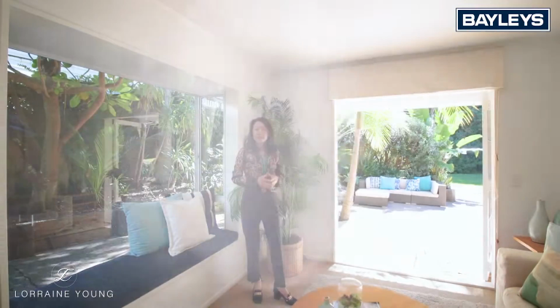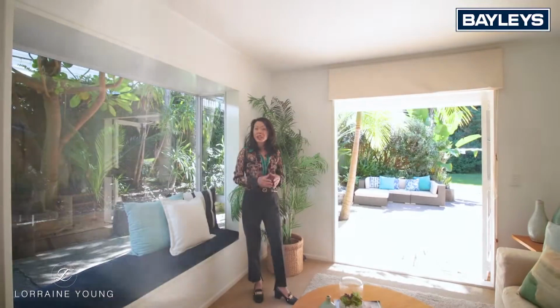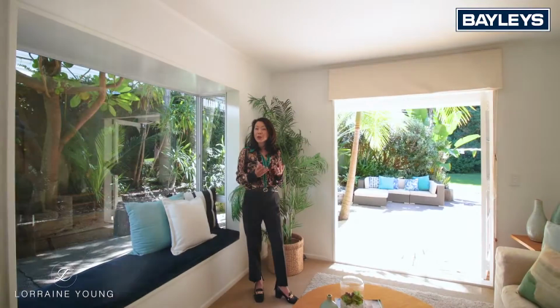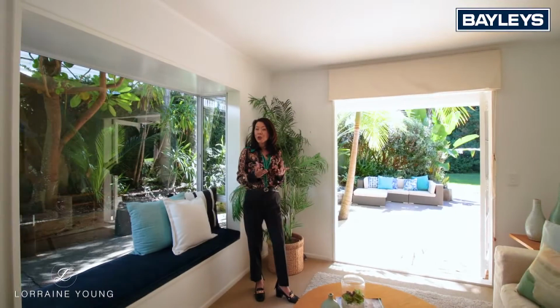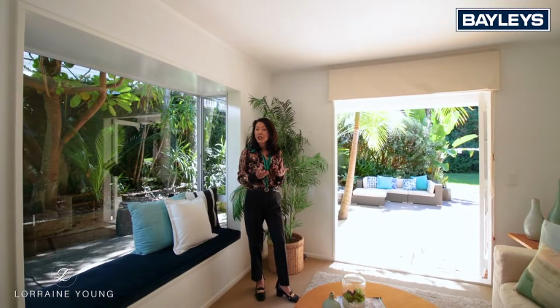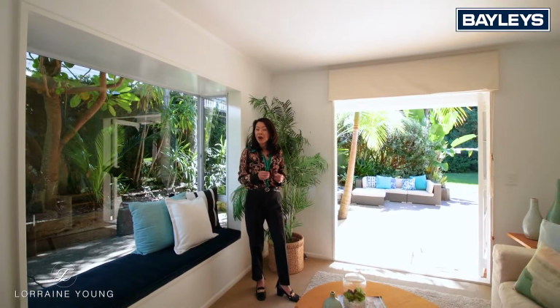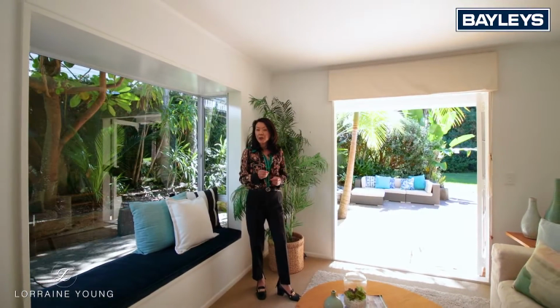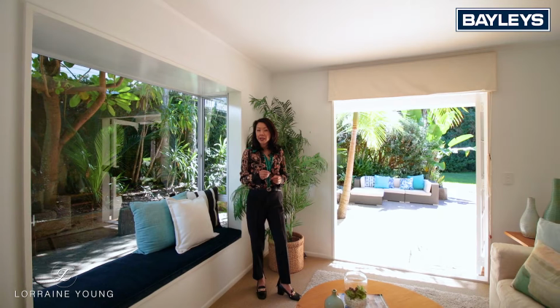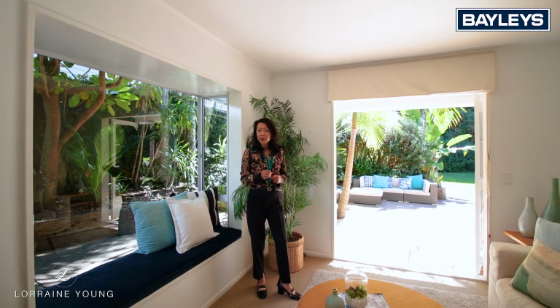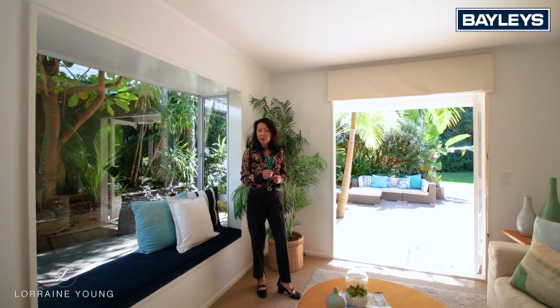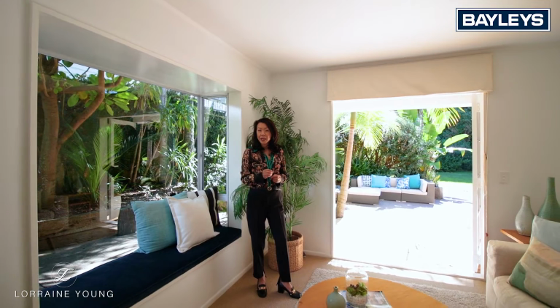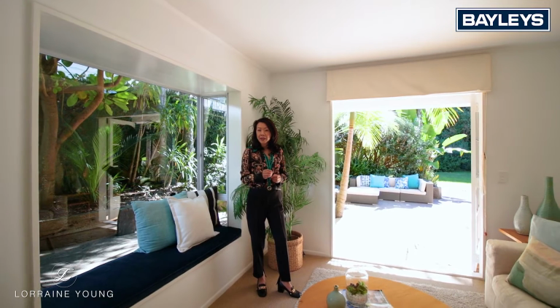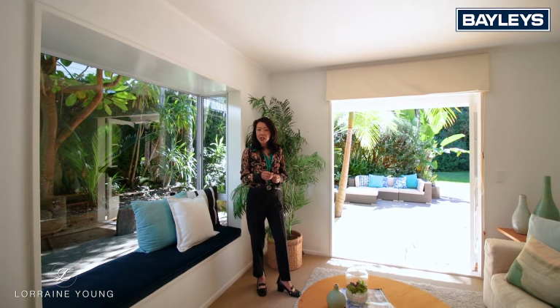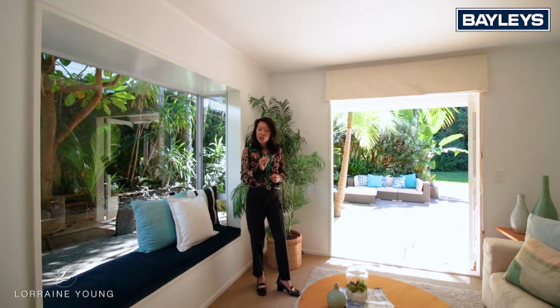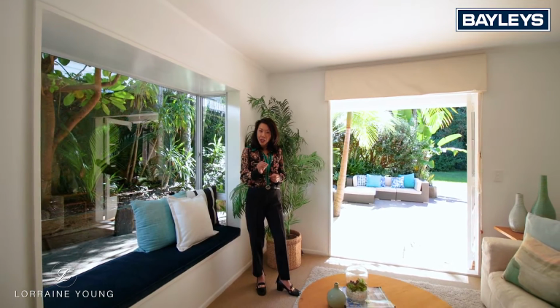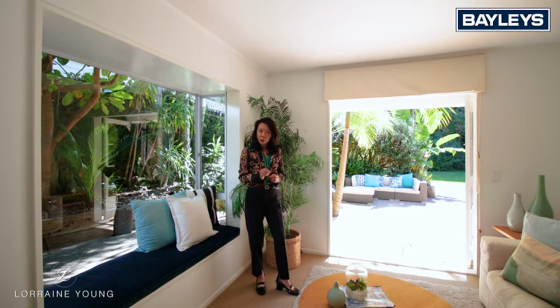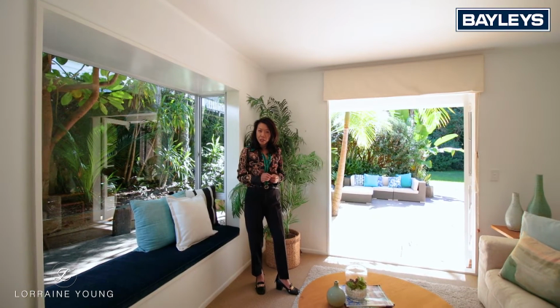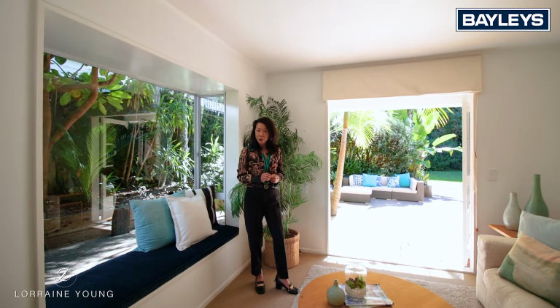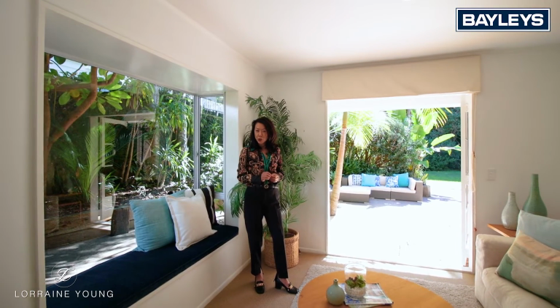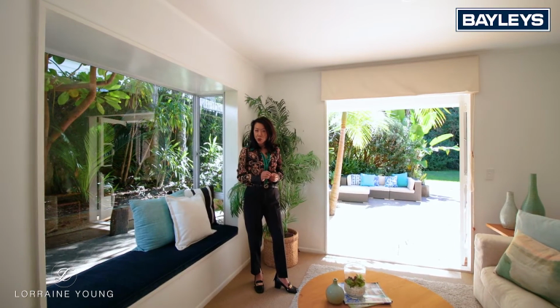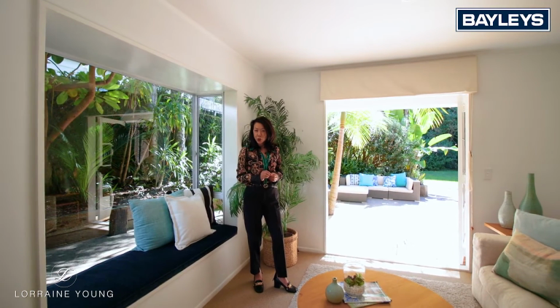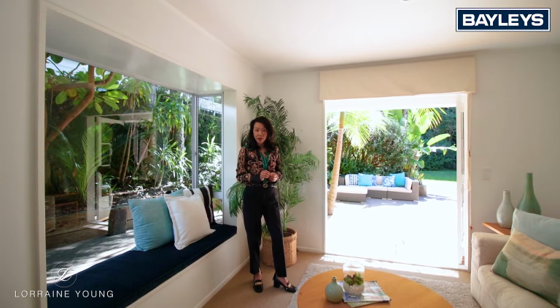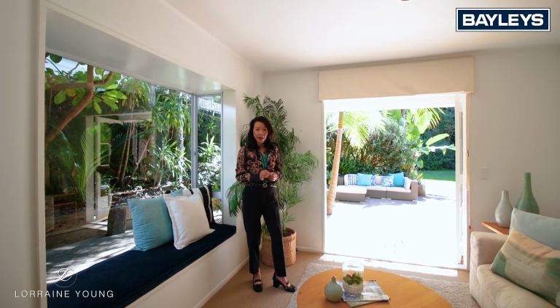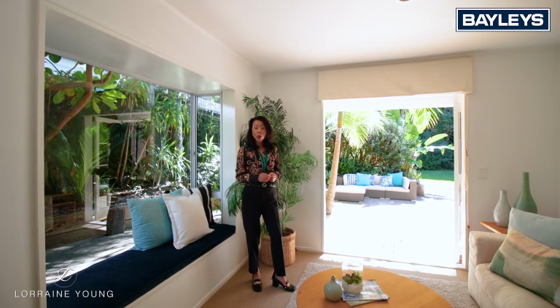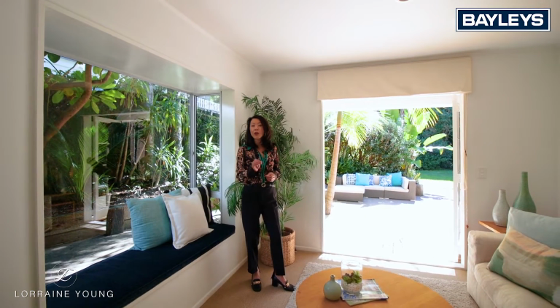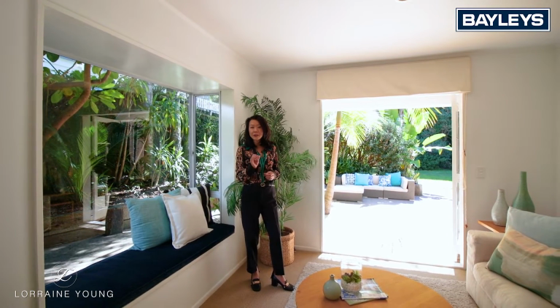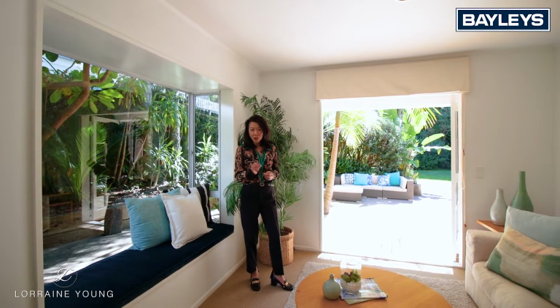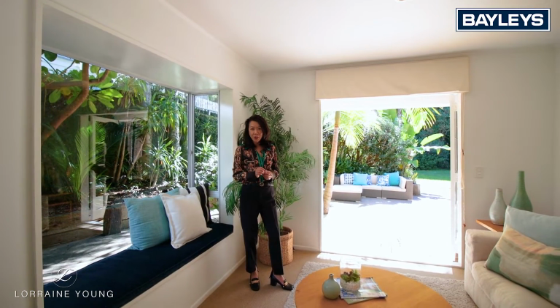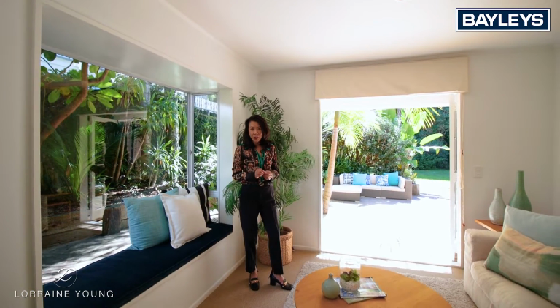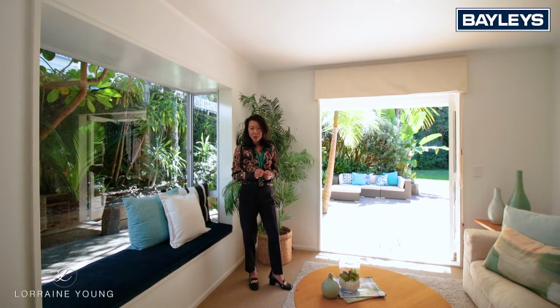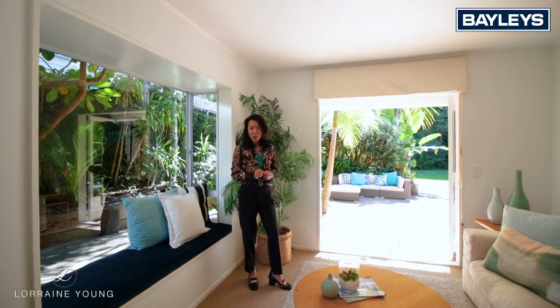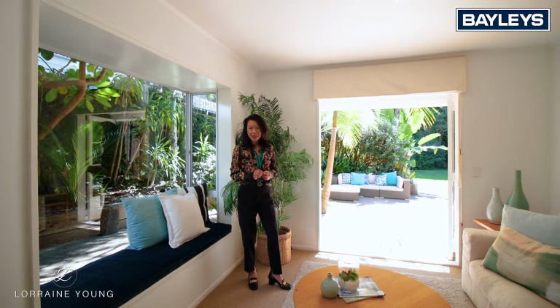Thanks for watching. I'm Lorraine Young from Bayleys. Check out the 3D virtual tour online, or I'll see you at the Open Homes.